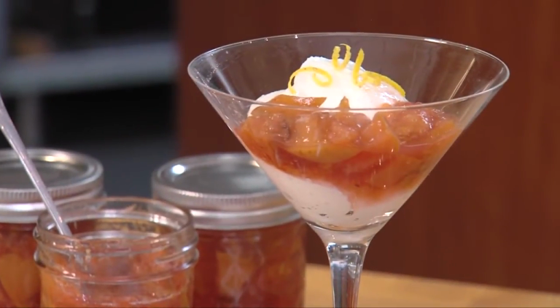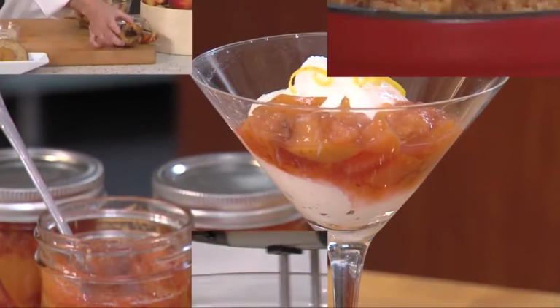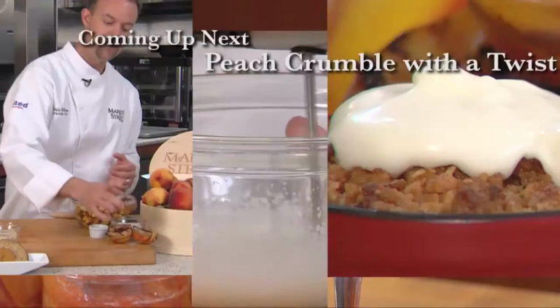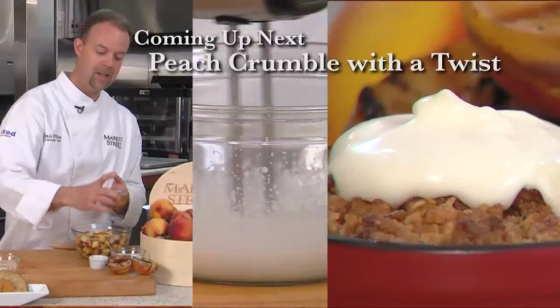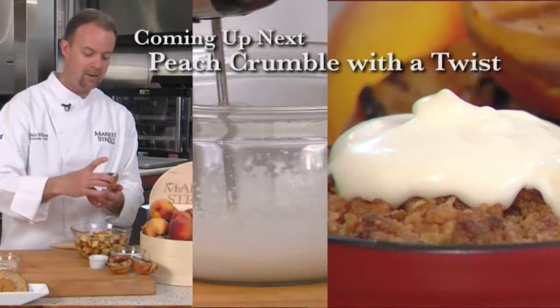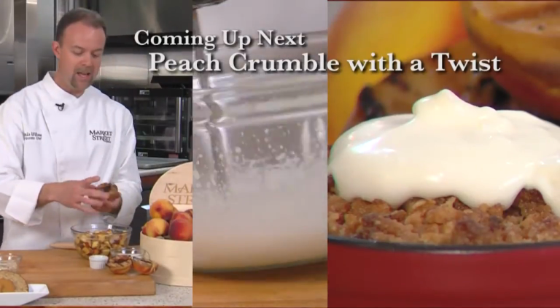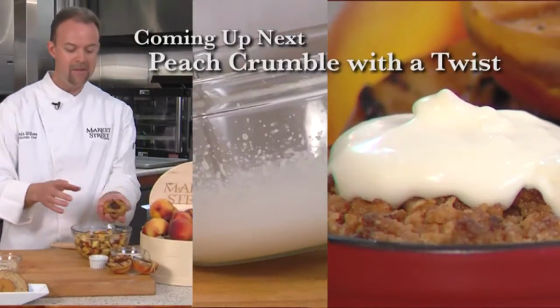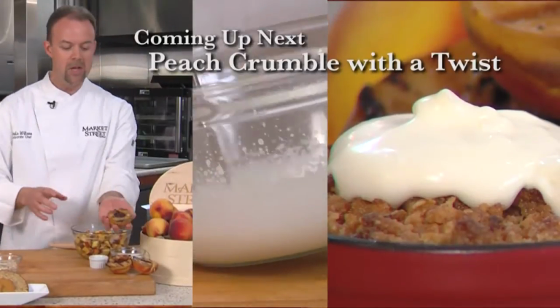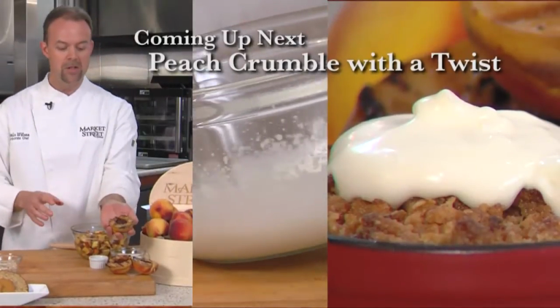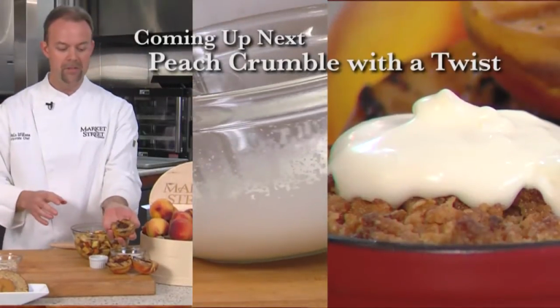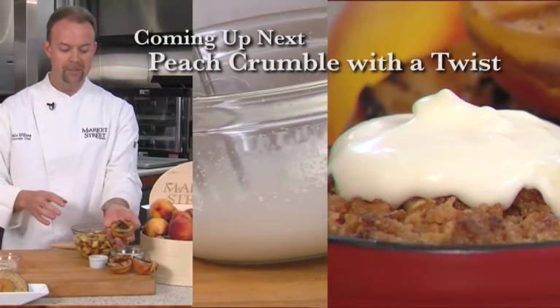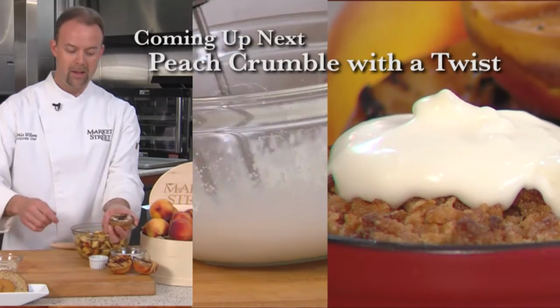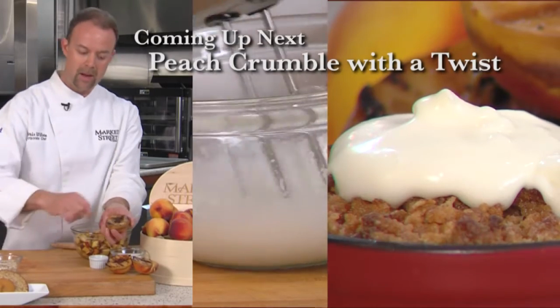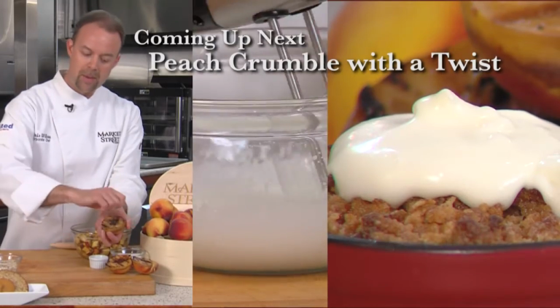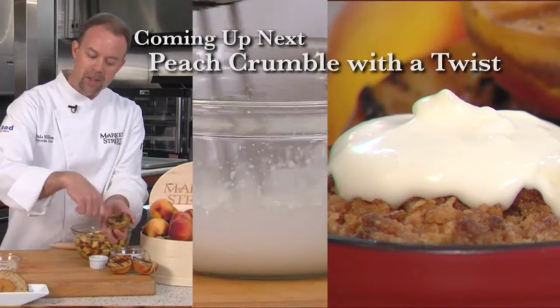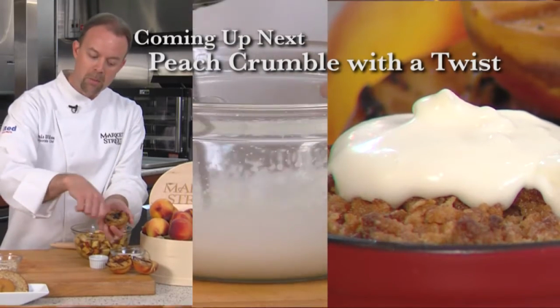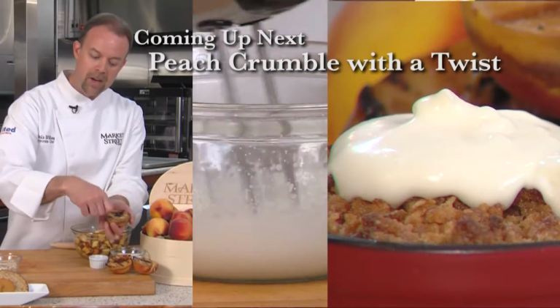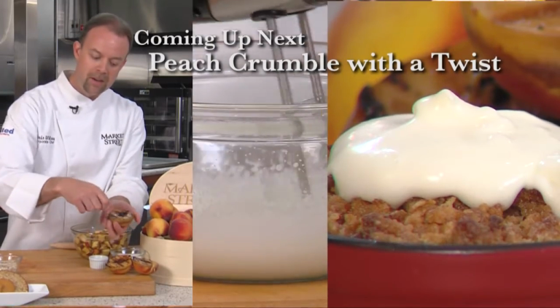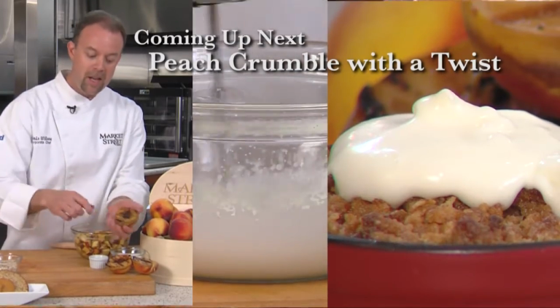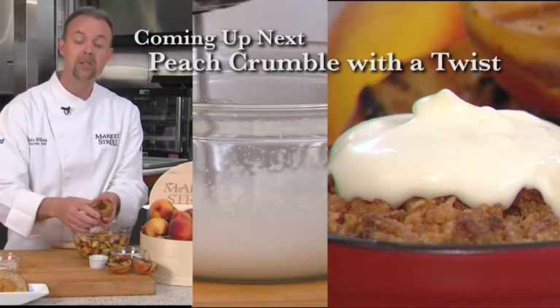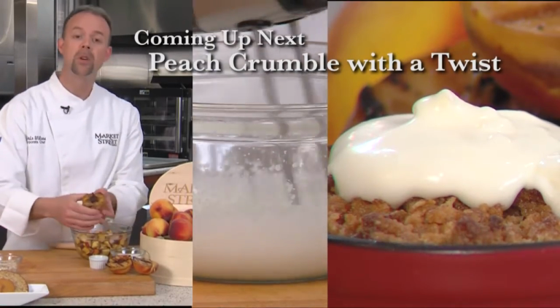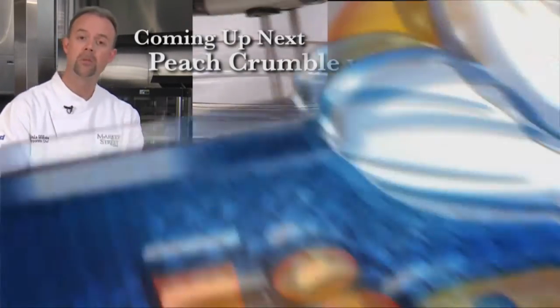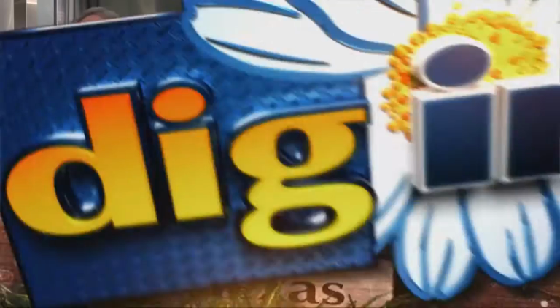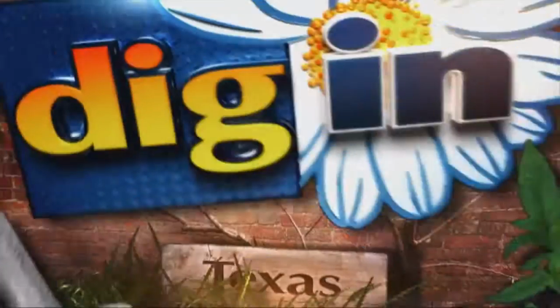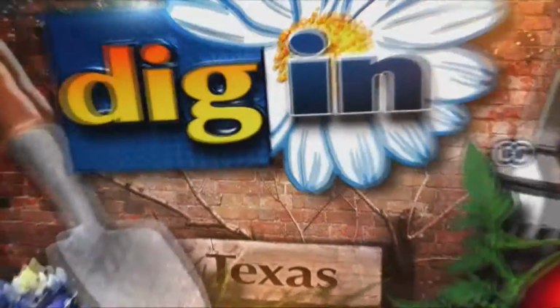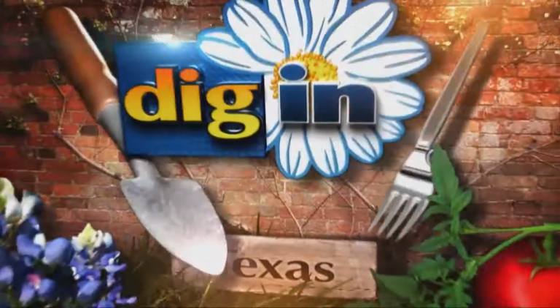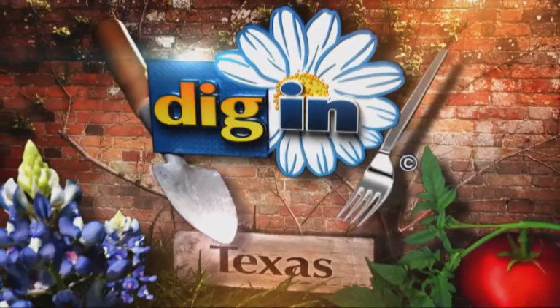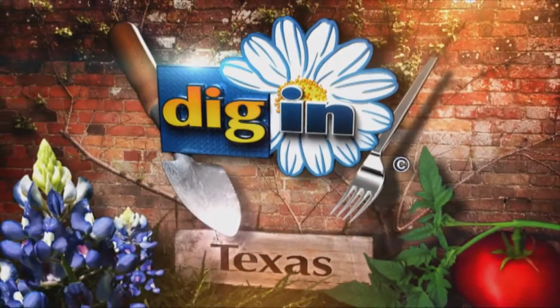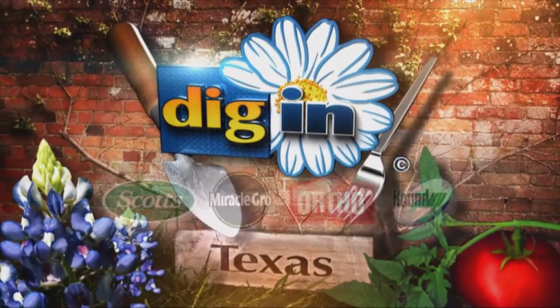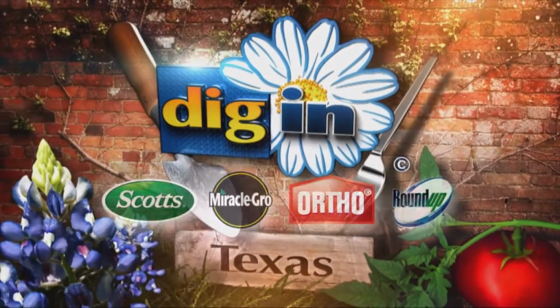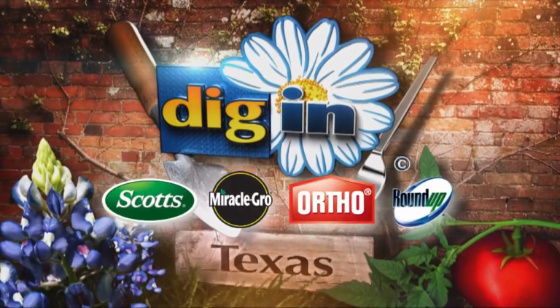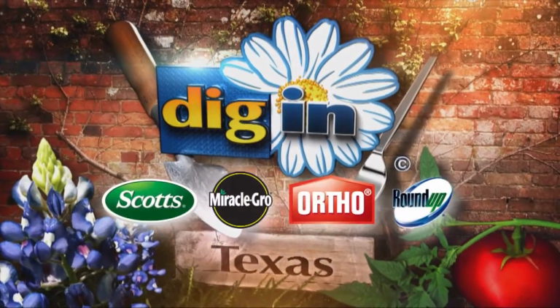Coming up next, I'll be making a peach crumble with a little bit of a twist.